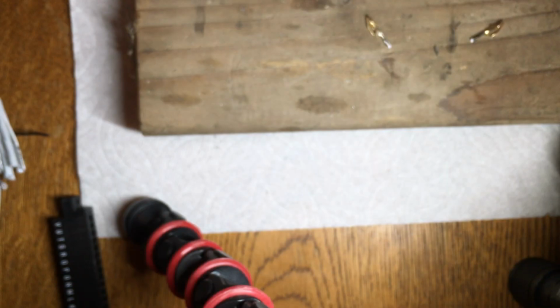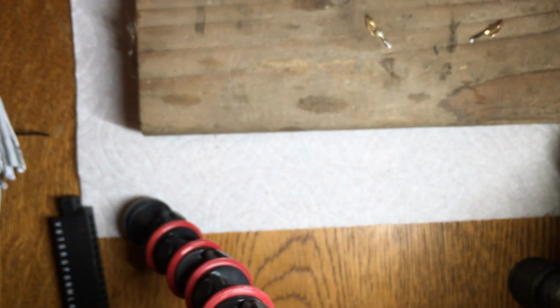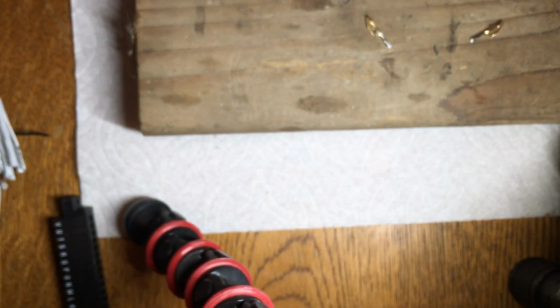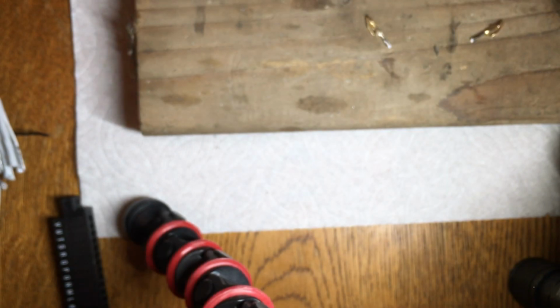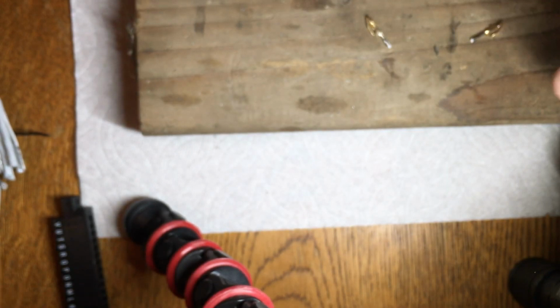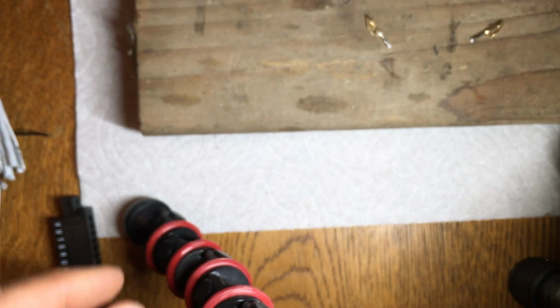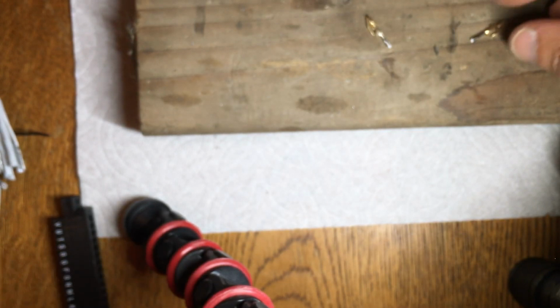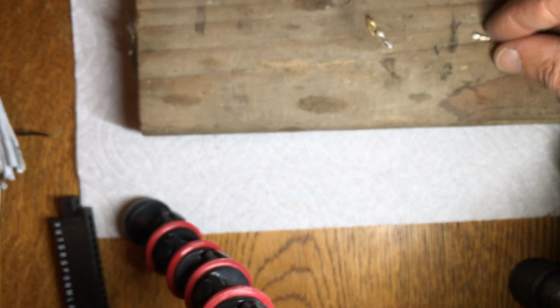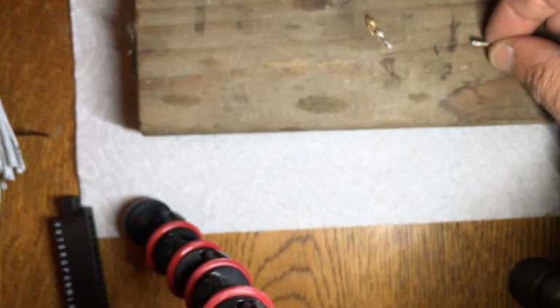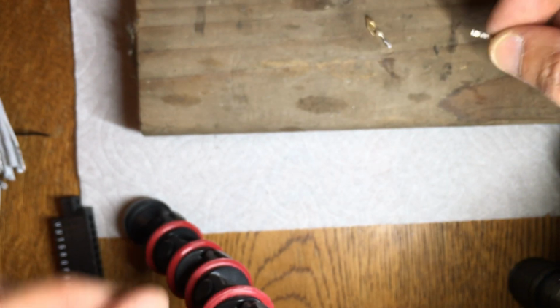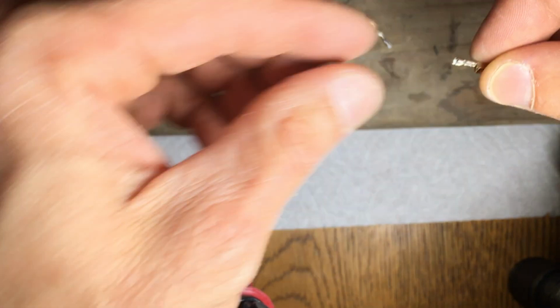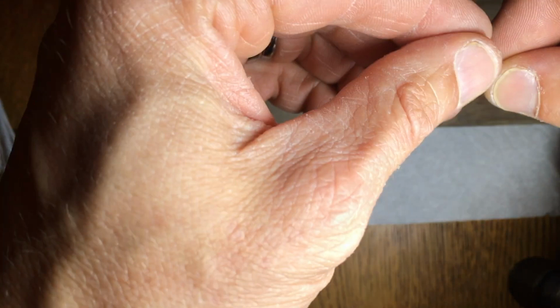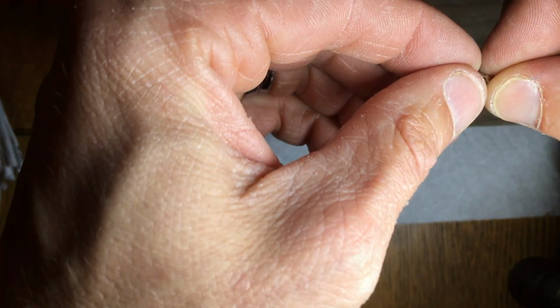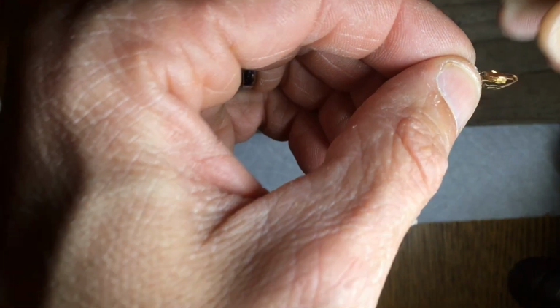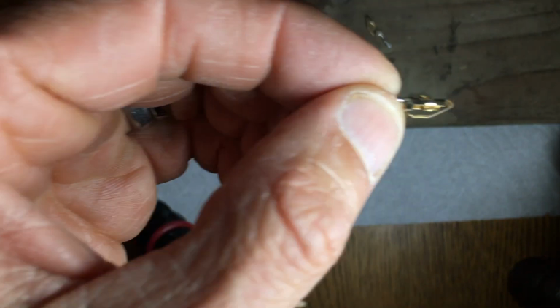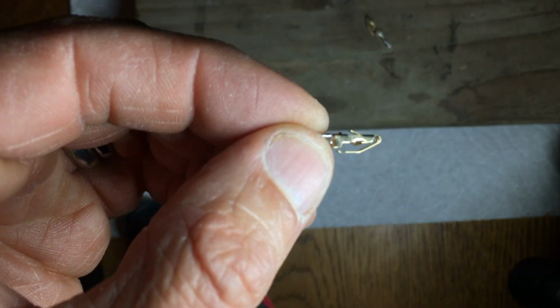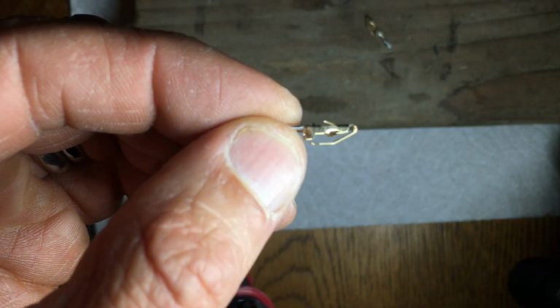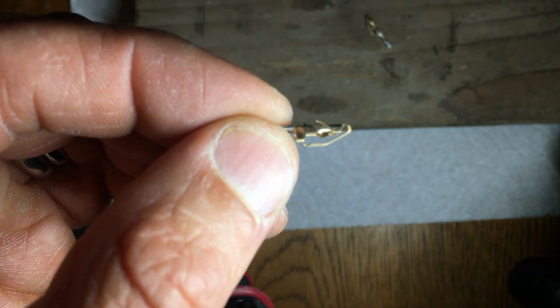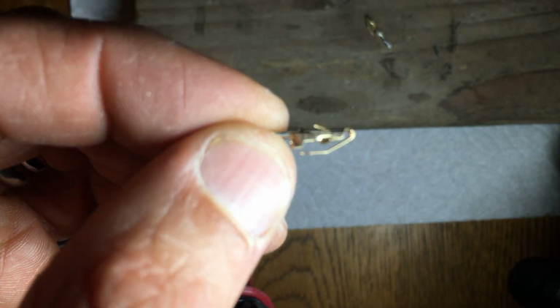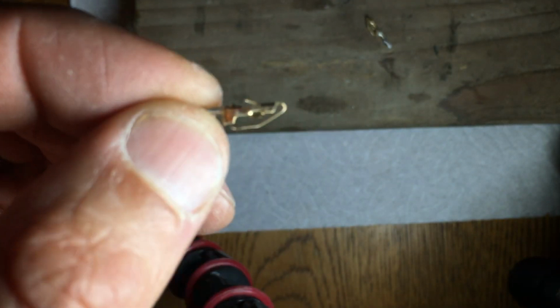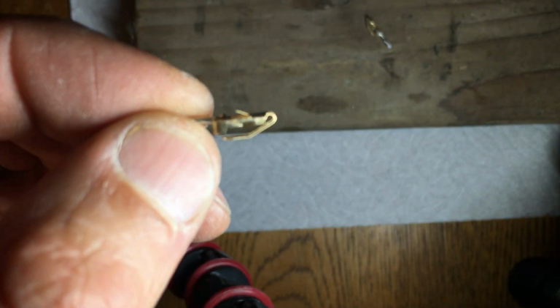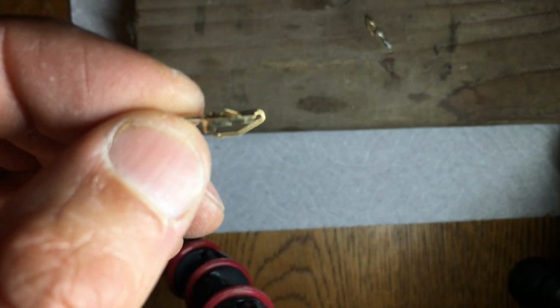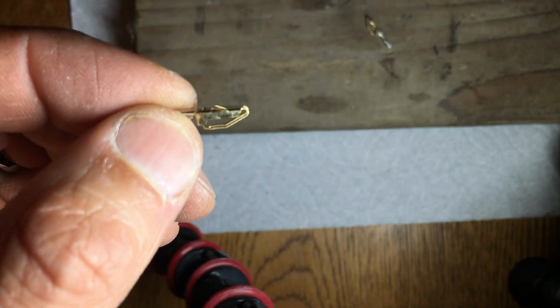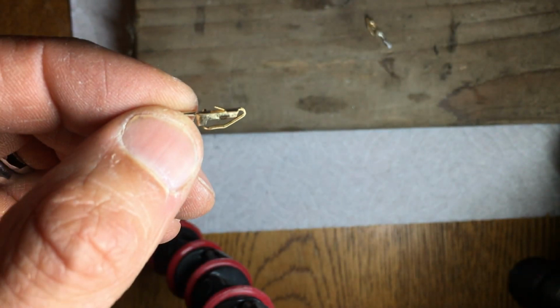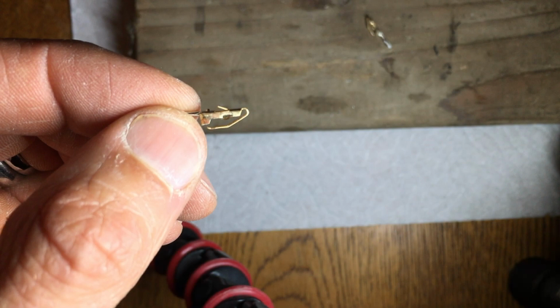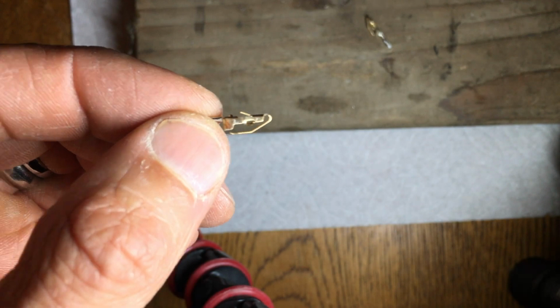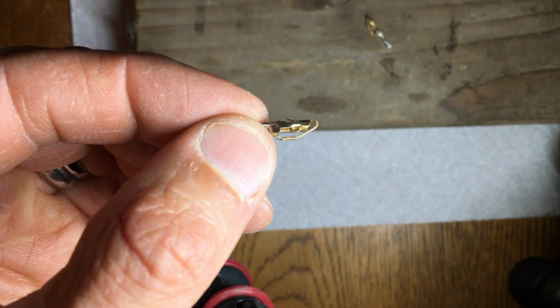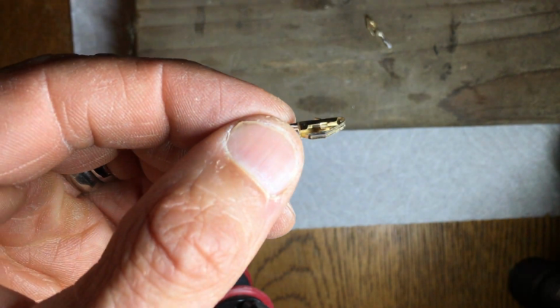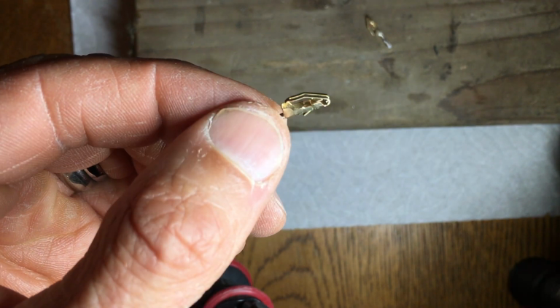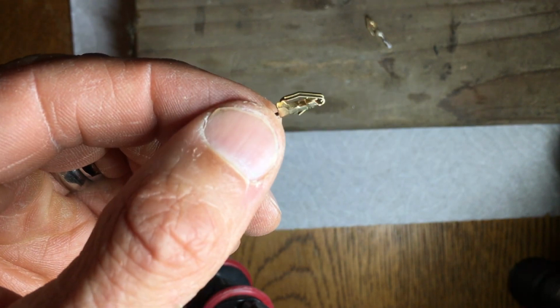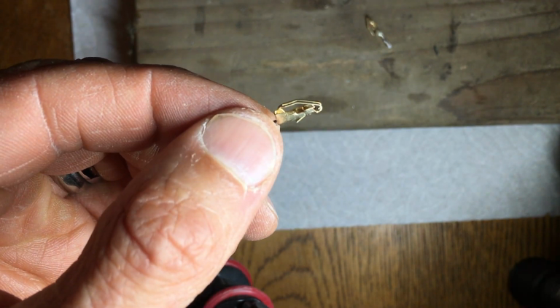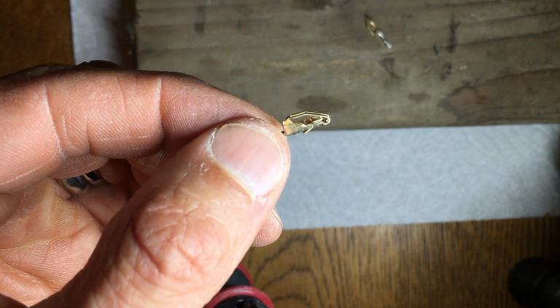I hope that helps you with removing, installing, and working with these Molex pins.